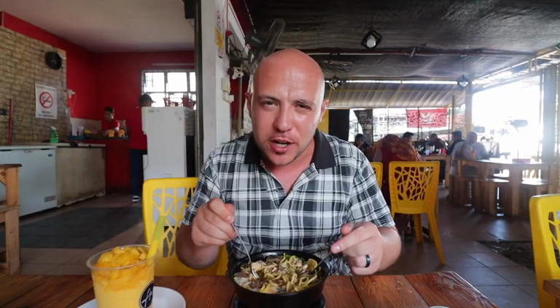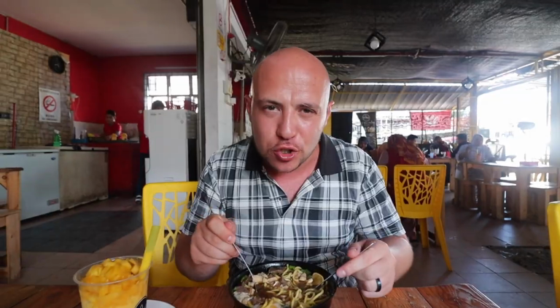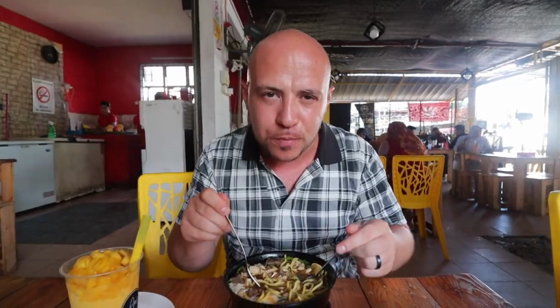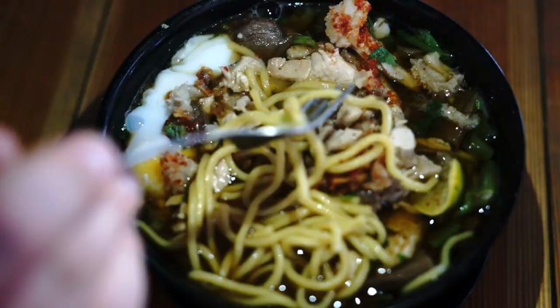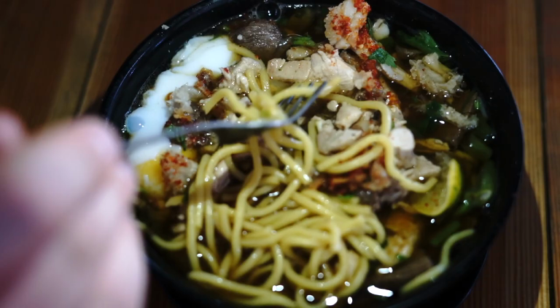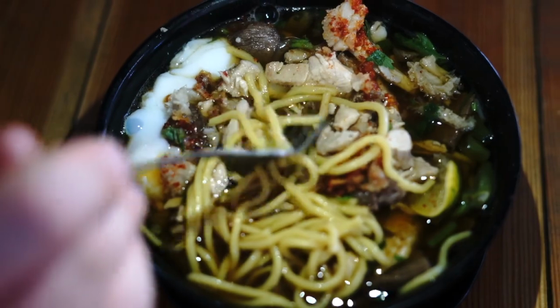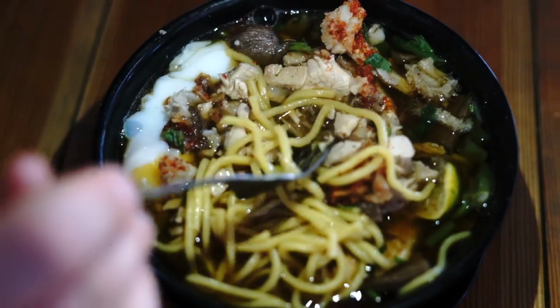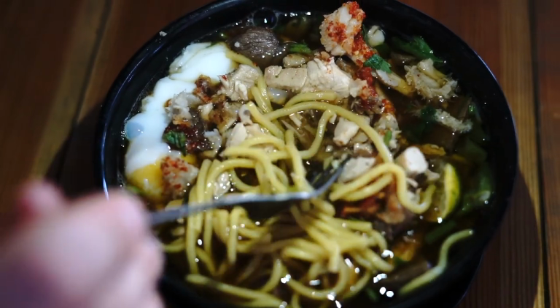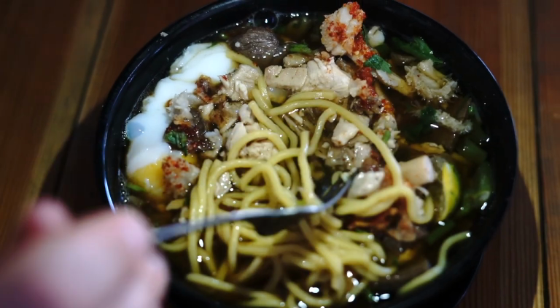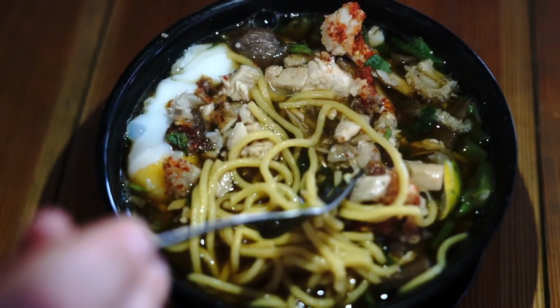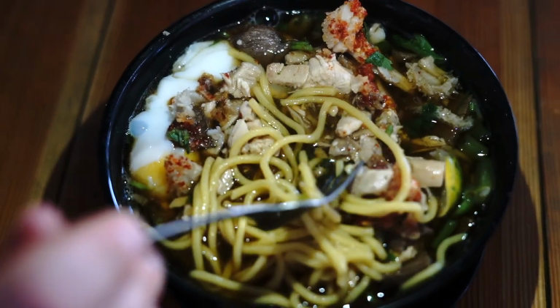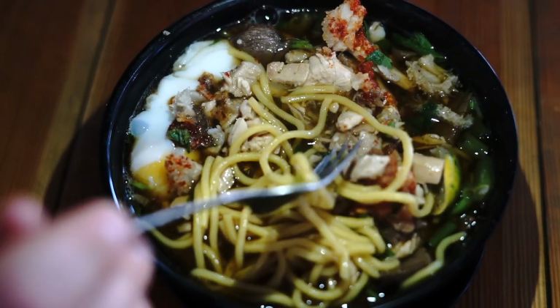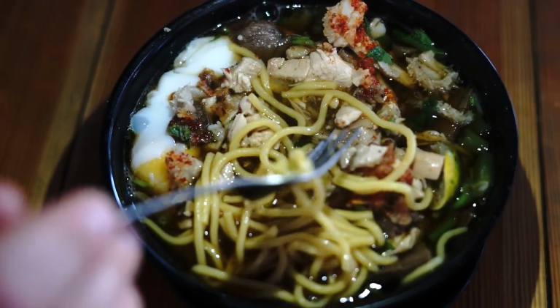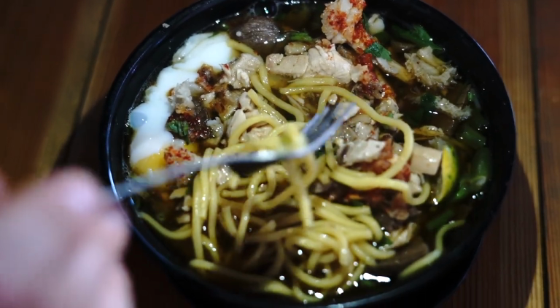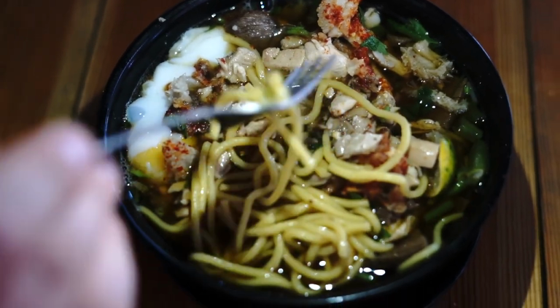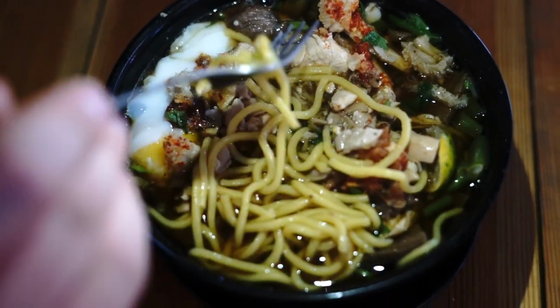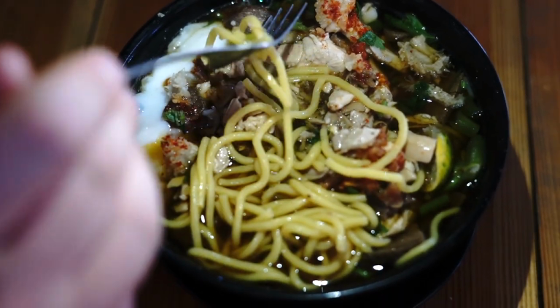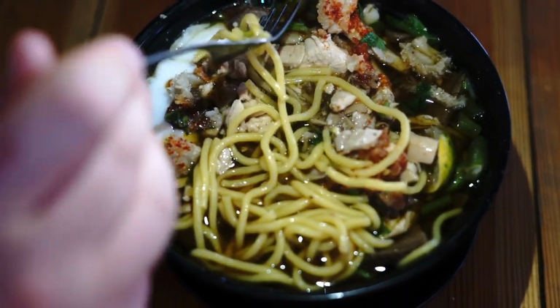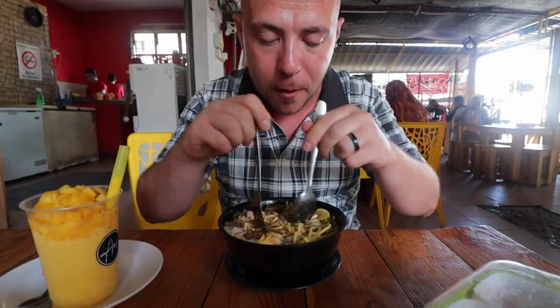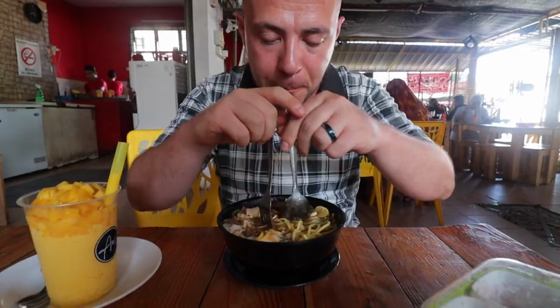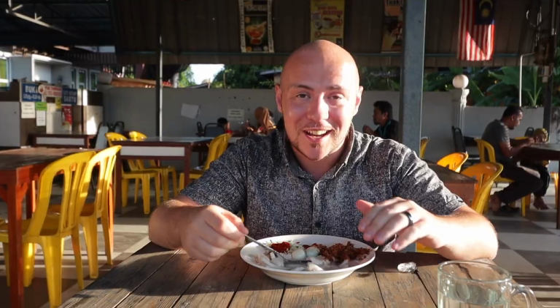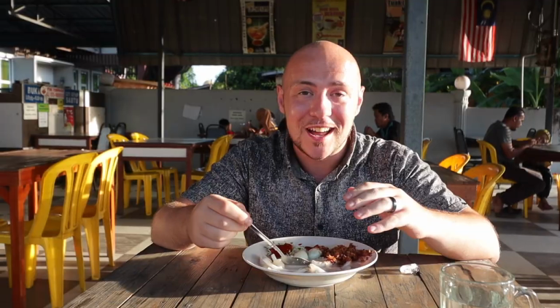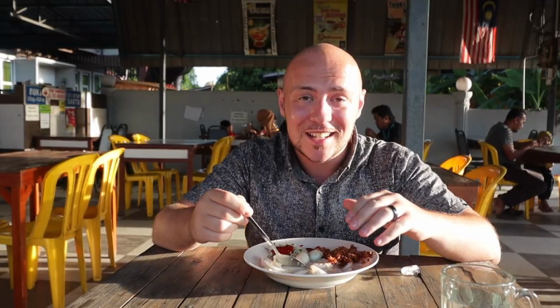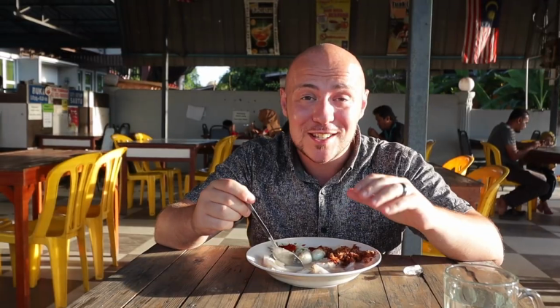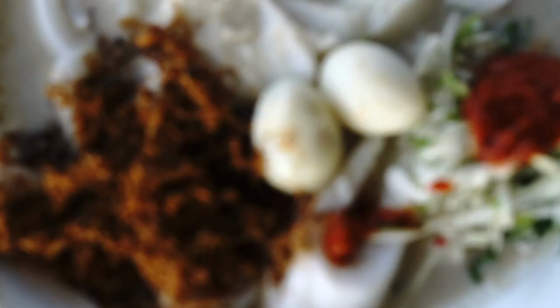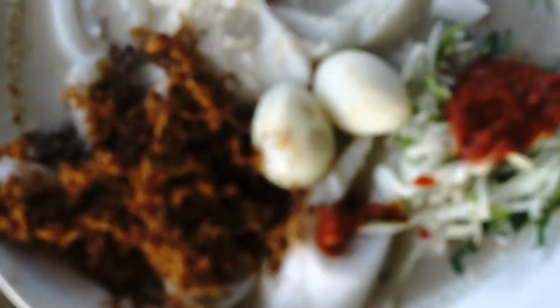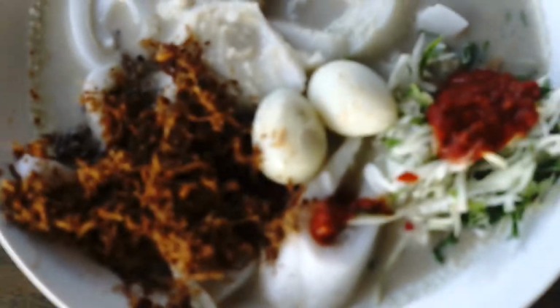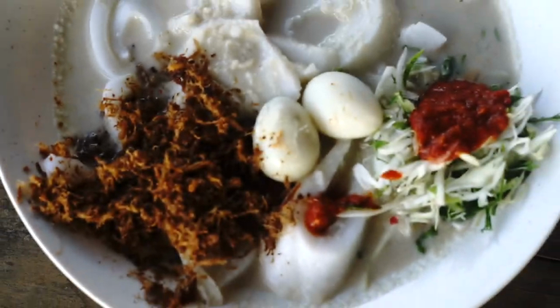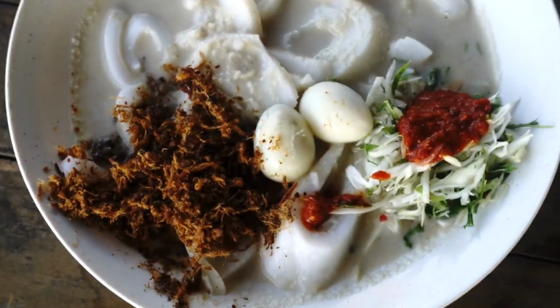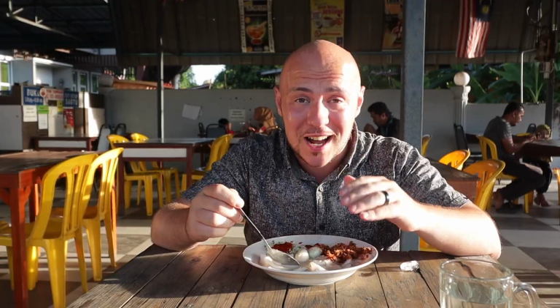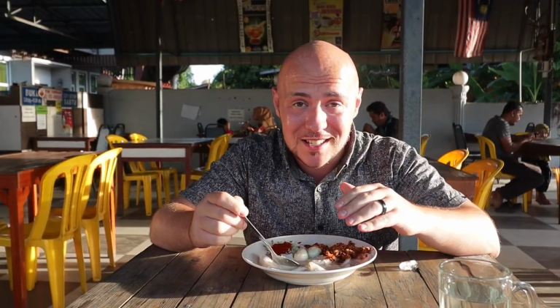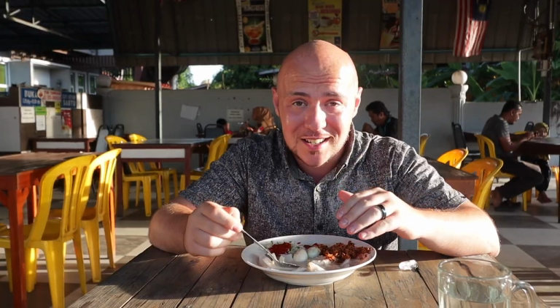Nice soup. Totally reminds me of a Thai beef noodle soup. I really like it. Kalantan has their own type of laksa.